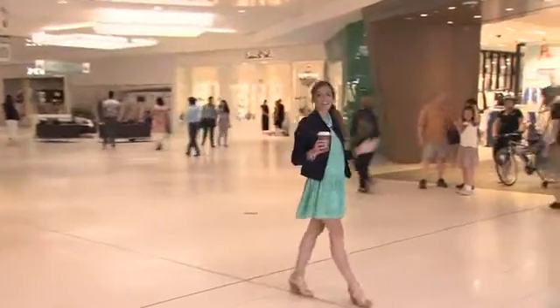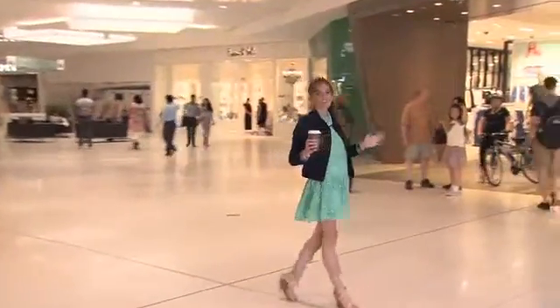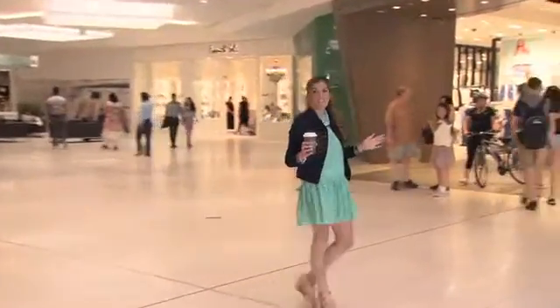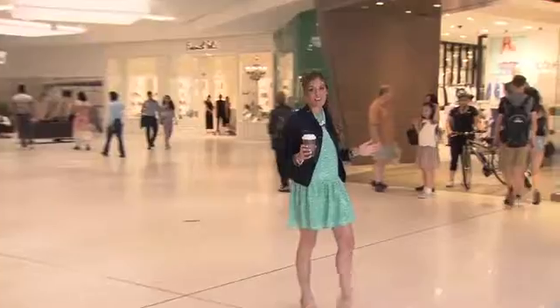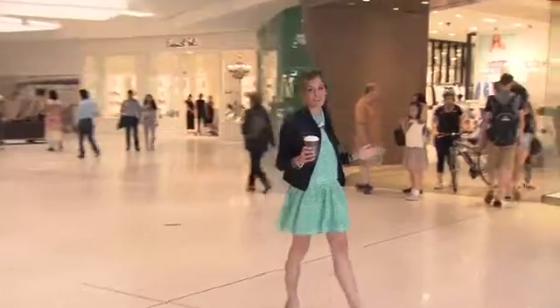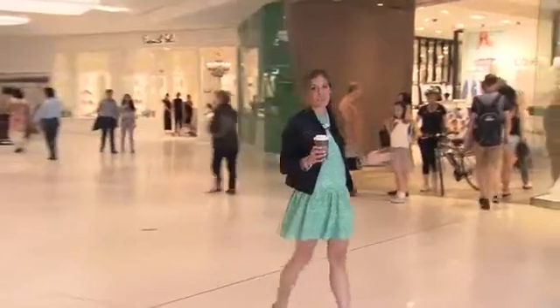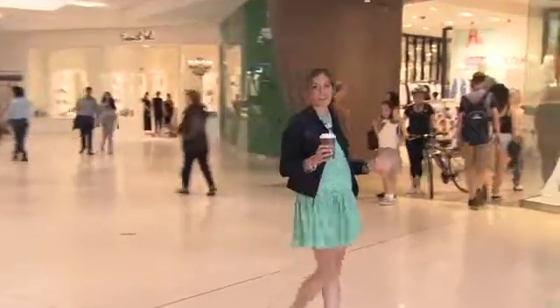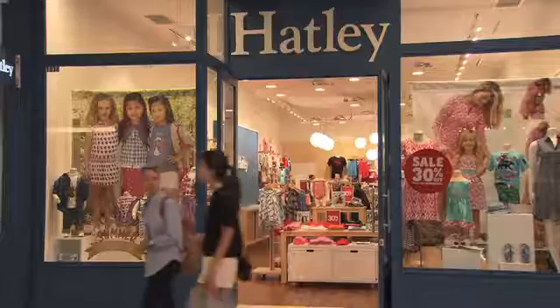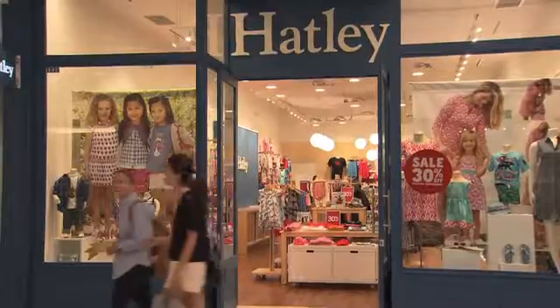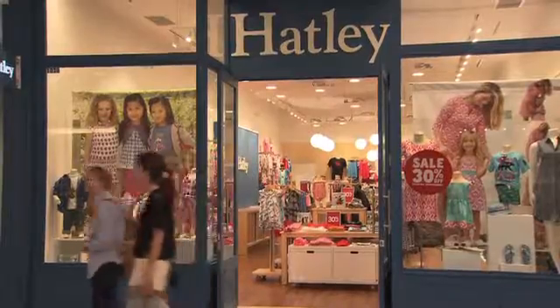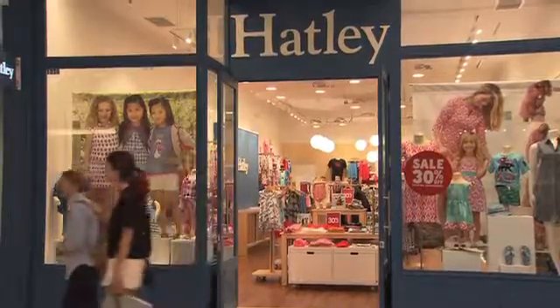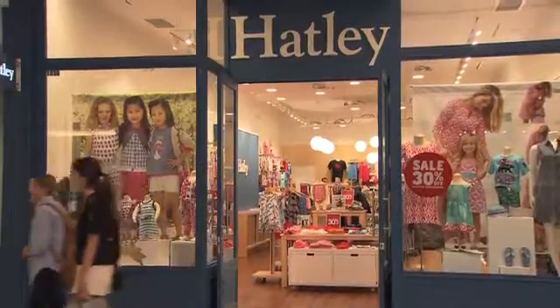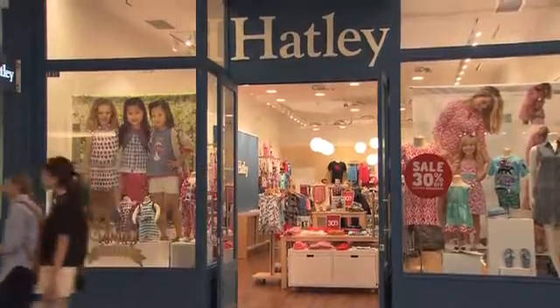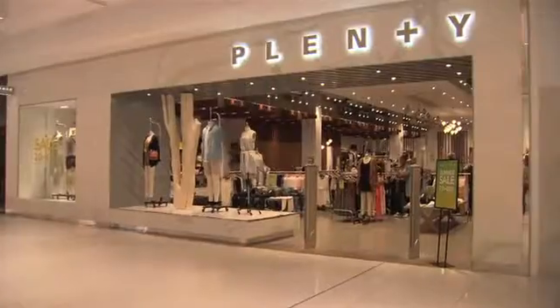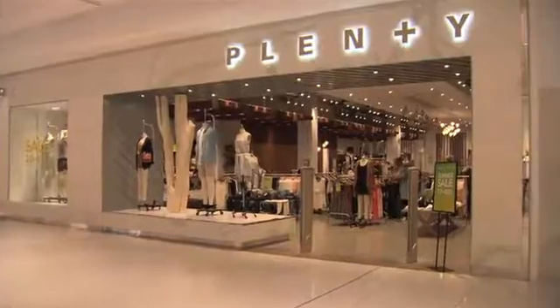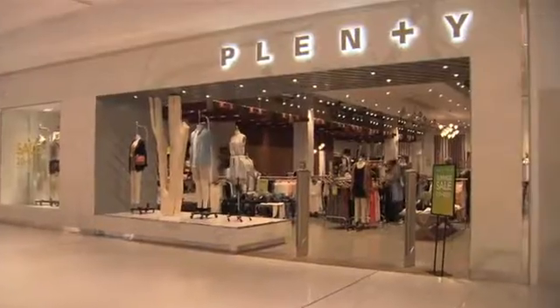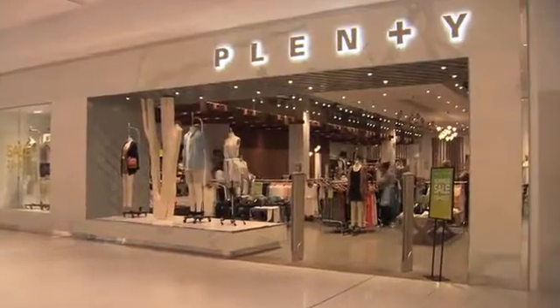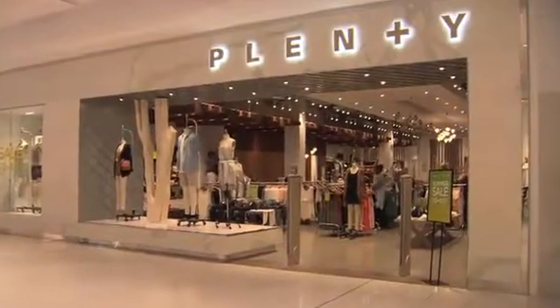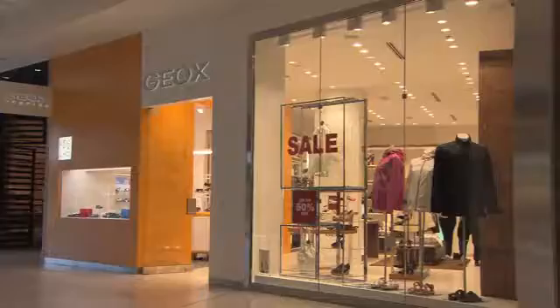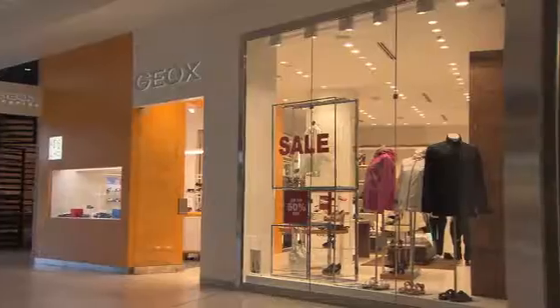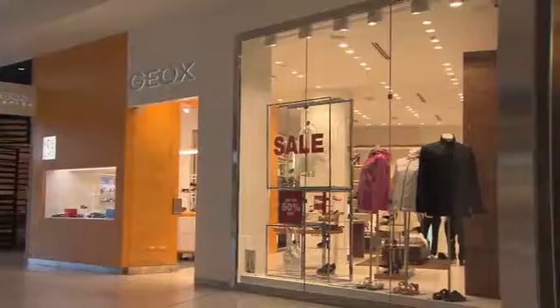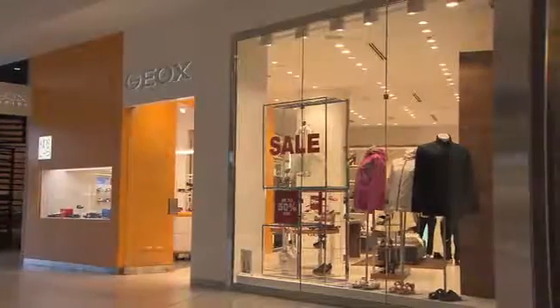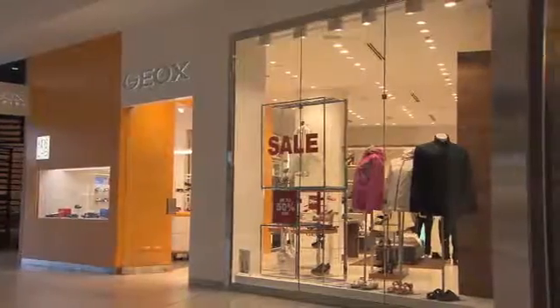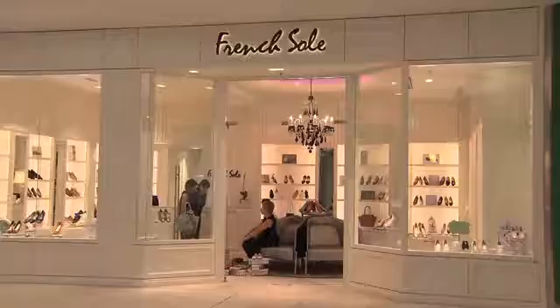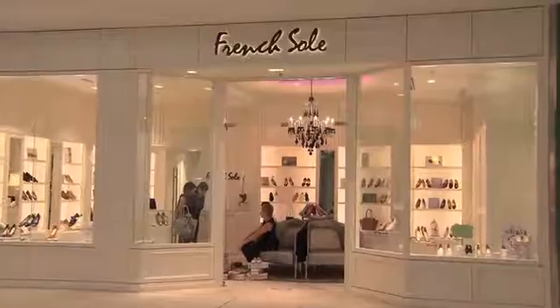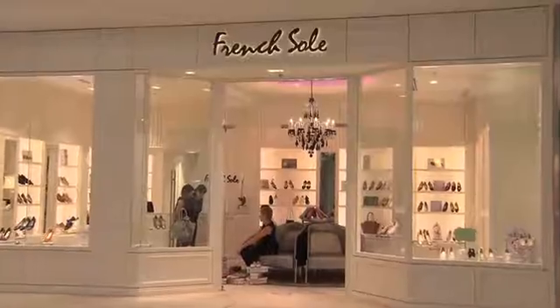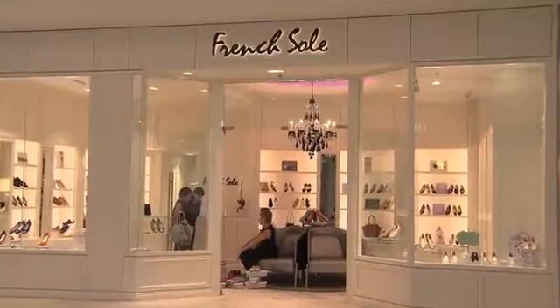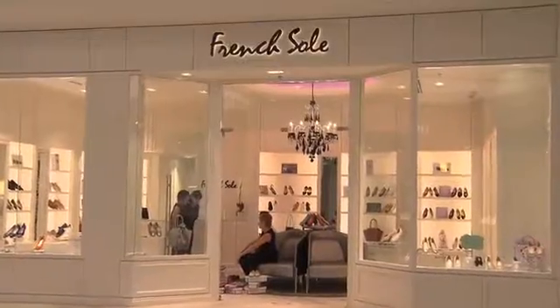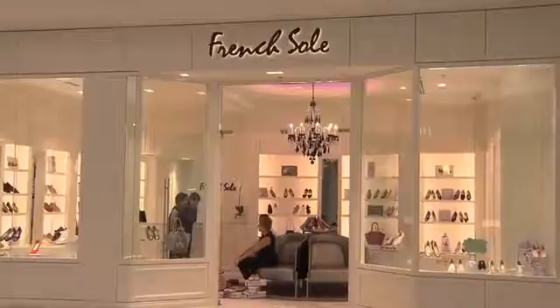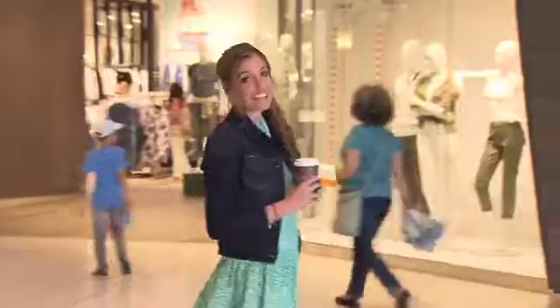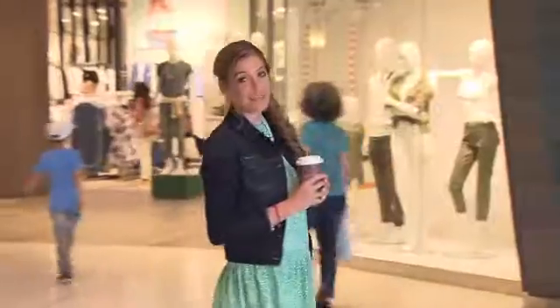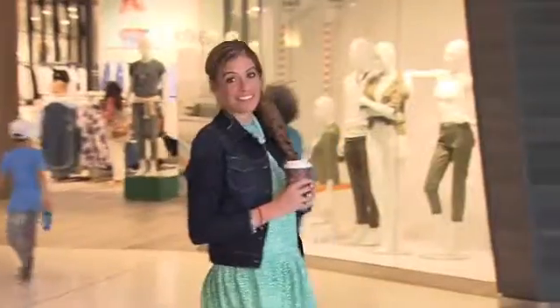It's got some of my favourite stores like Hatley, Plenty, Geox, French Soul and Simons.